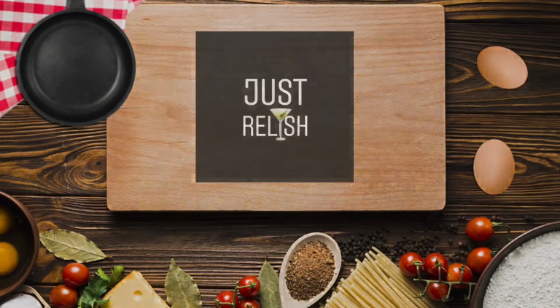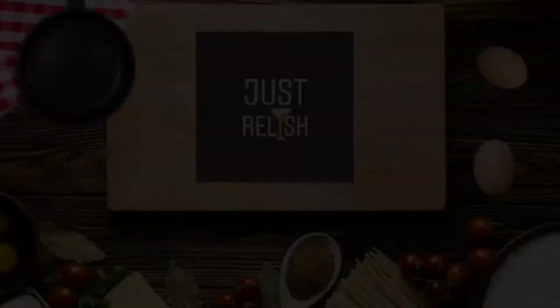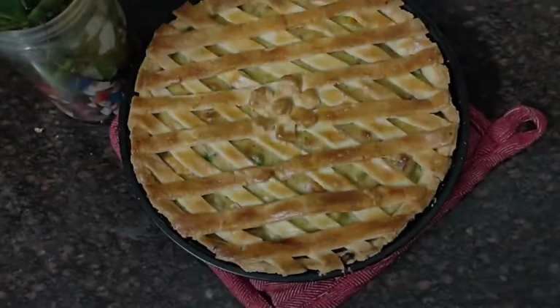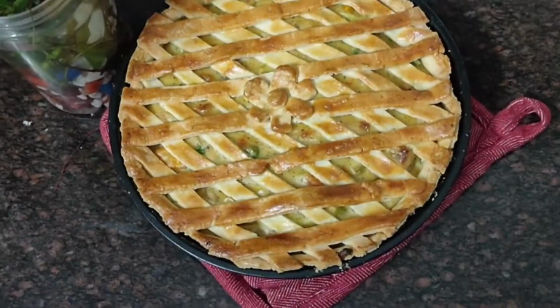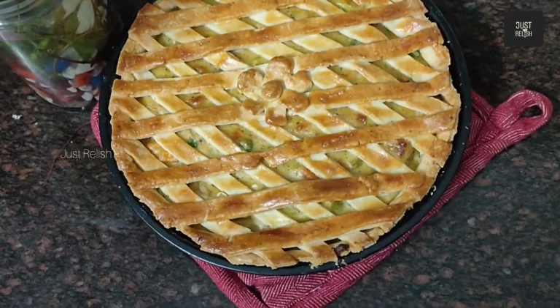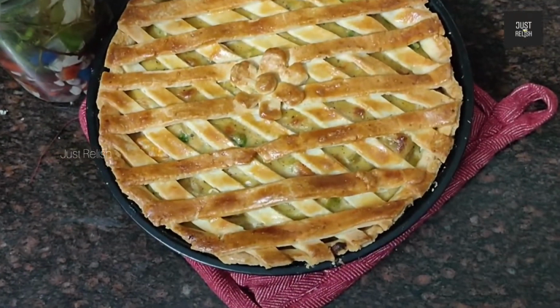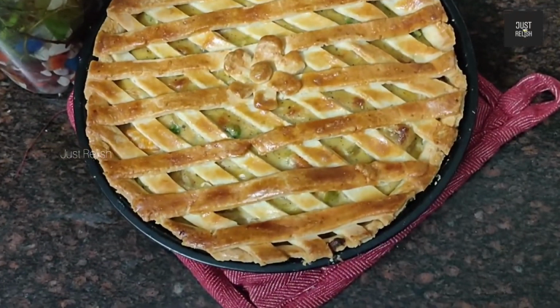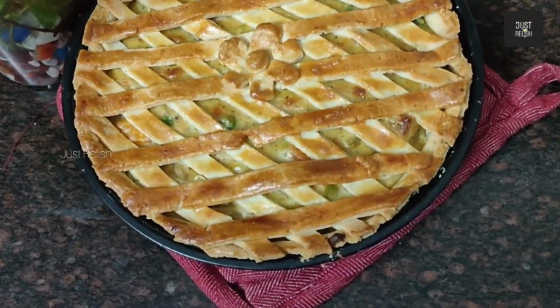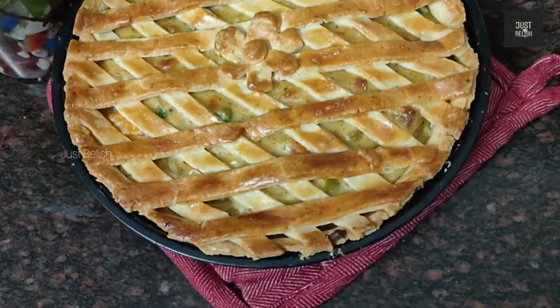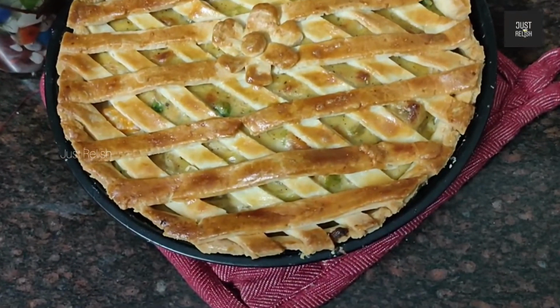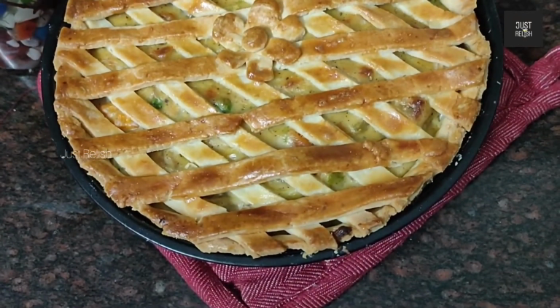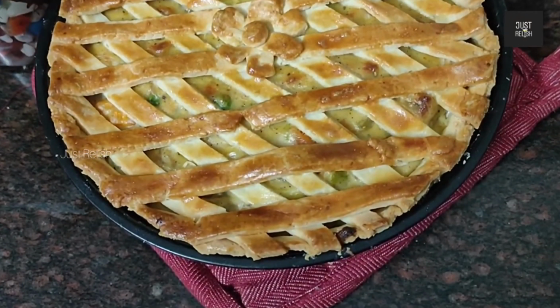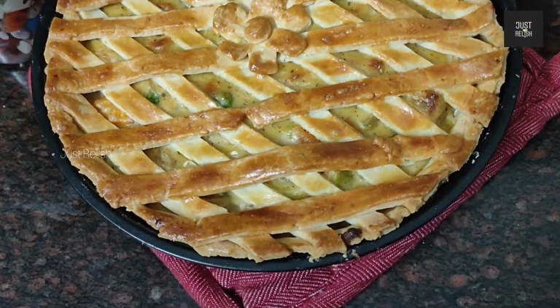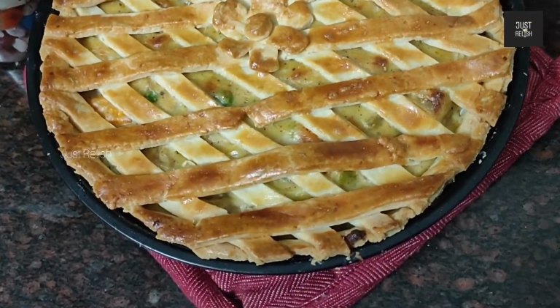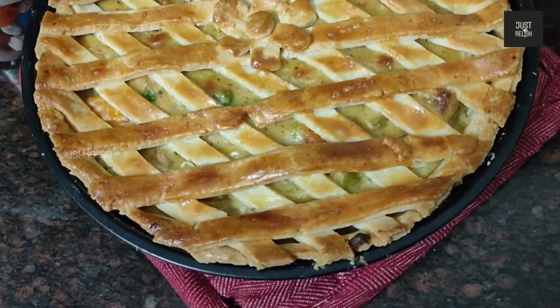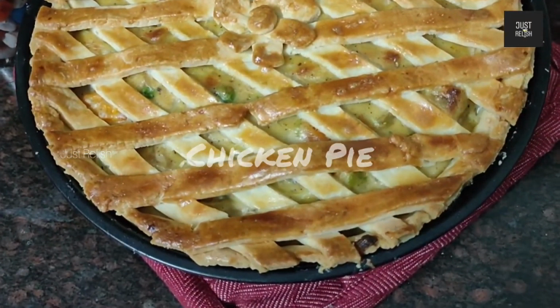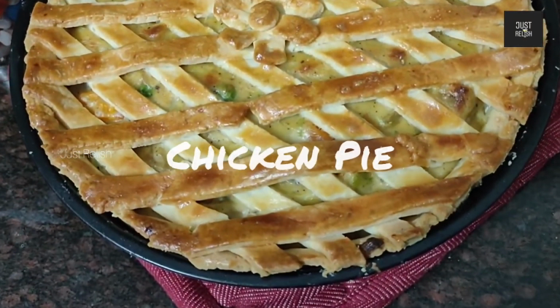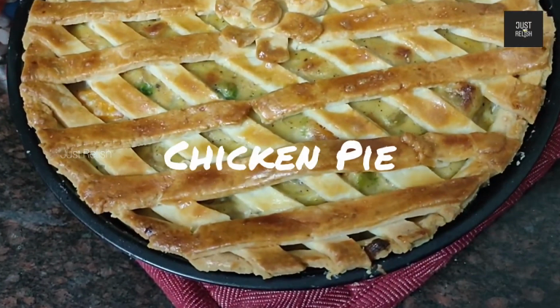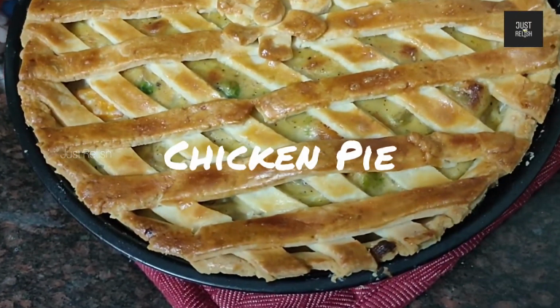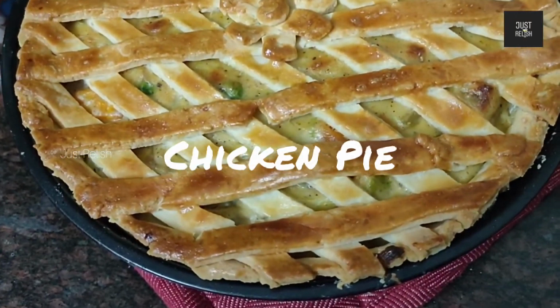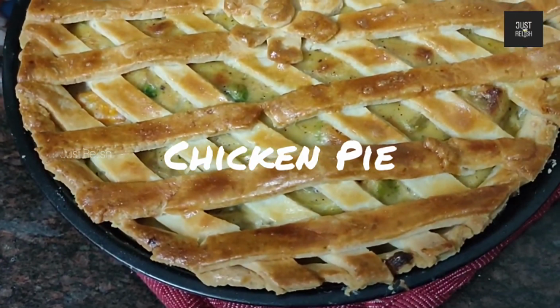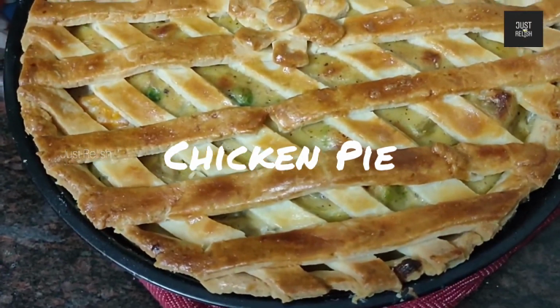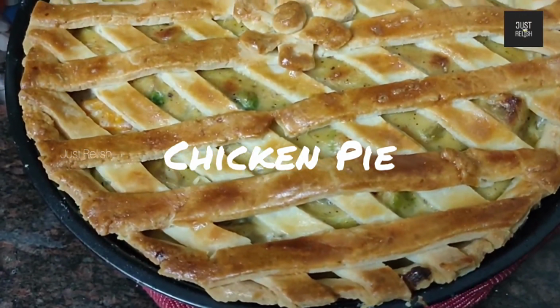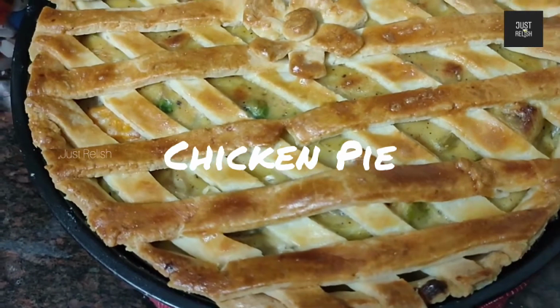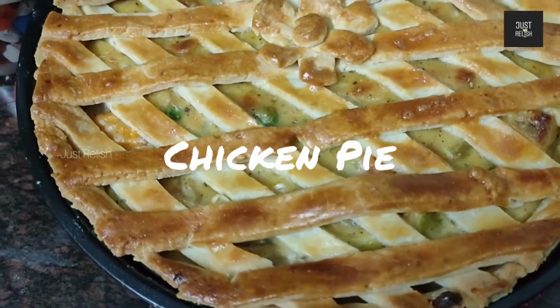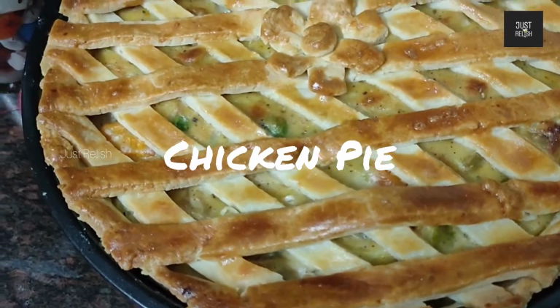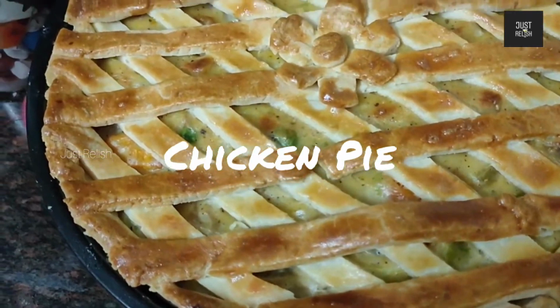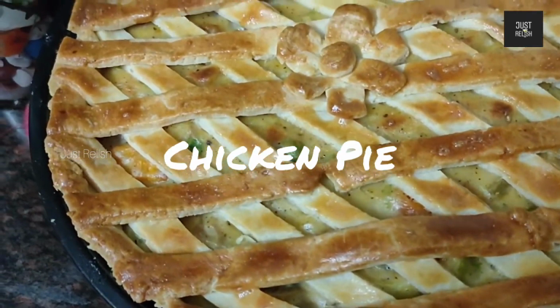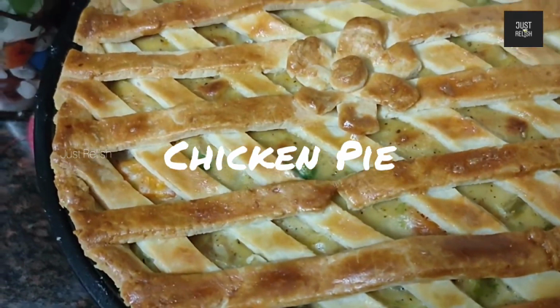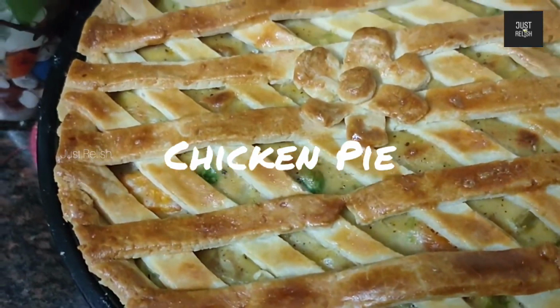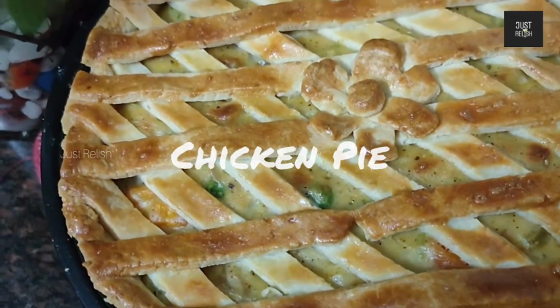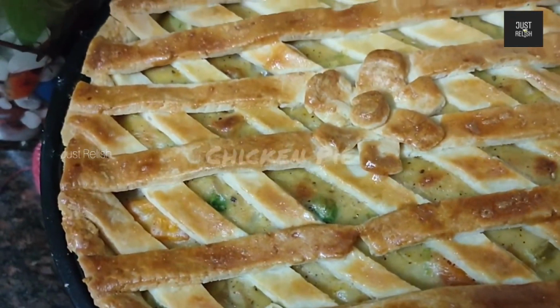Hi friends, welcome back to my channel. This recipe is Chicken Pie — a Christmas special and New Year special.